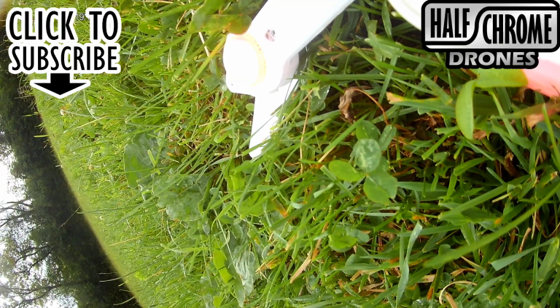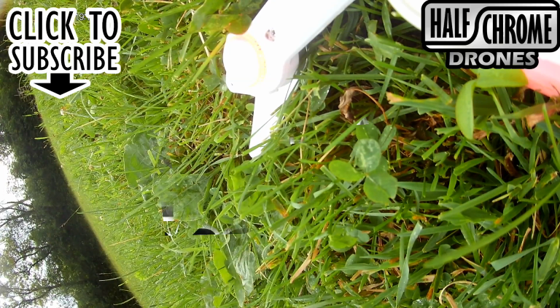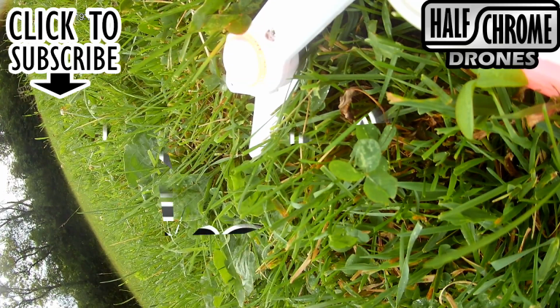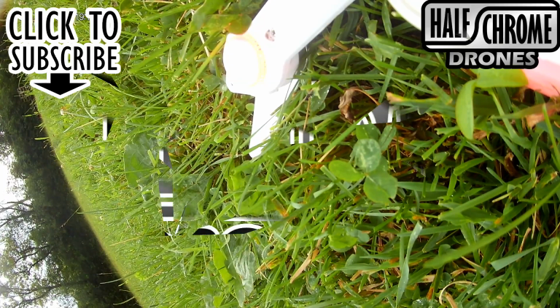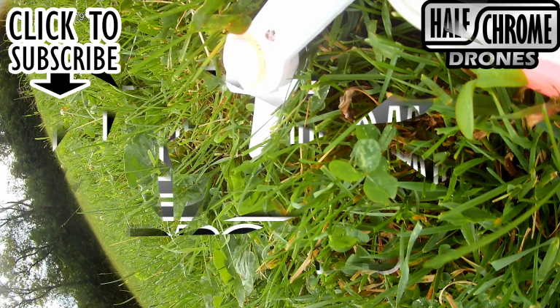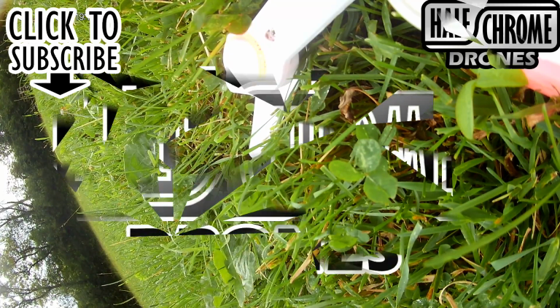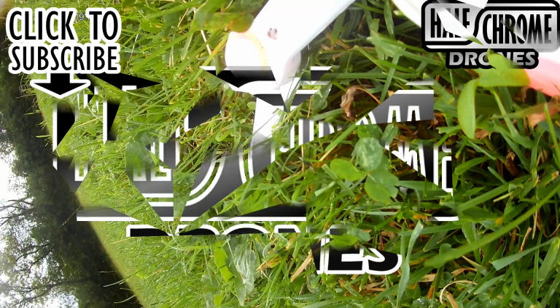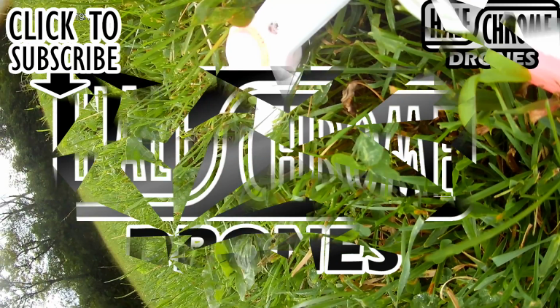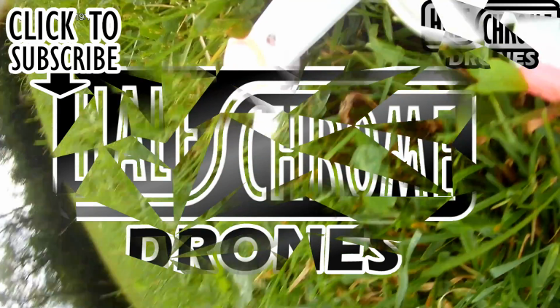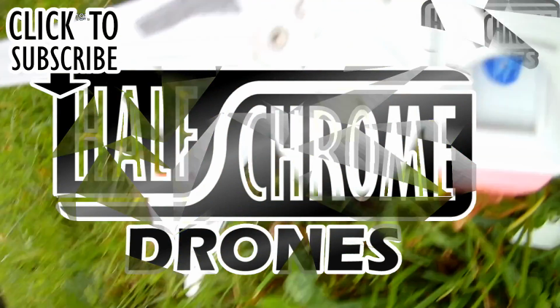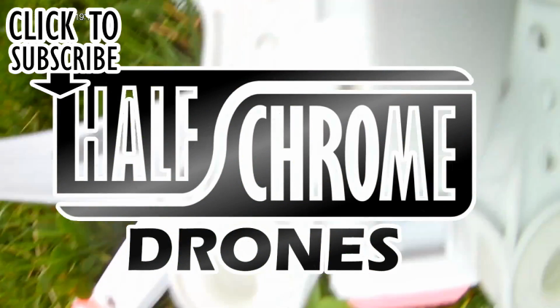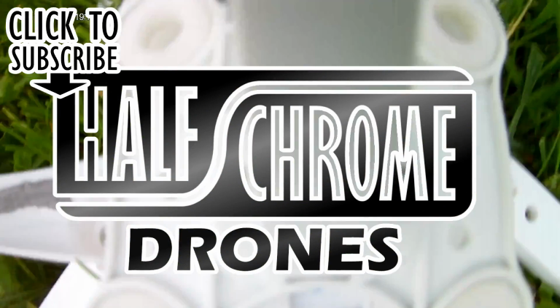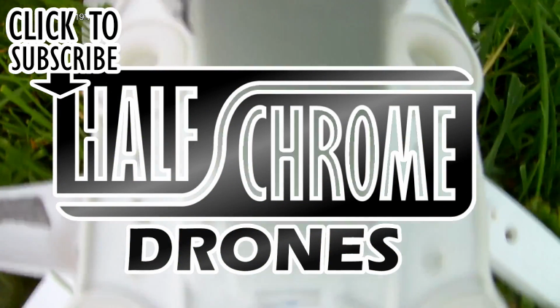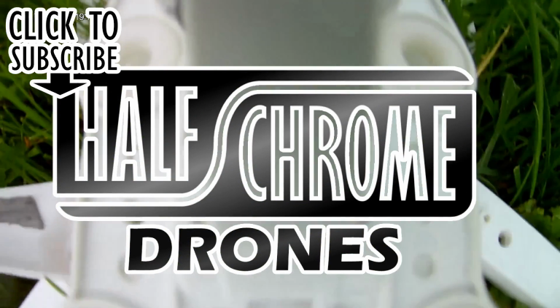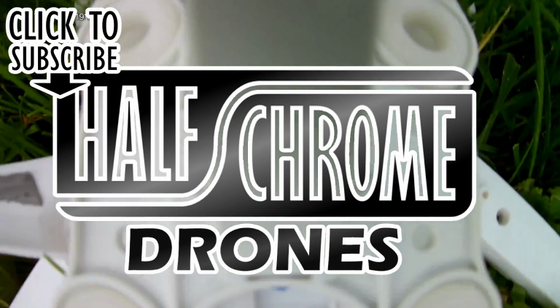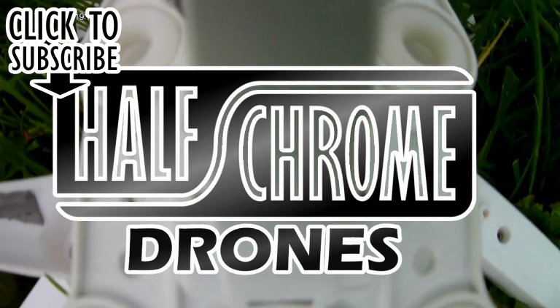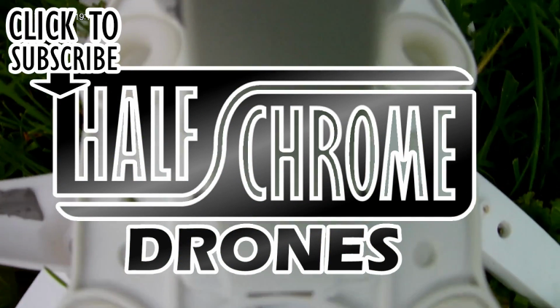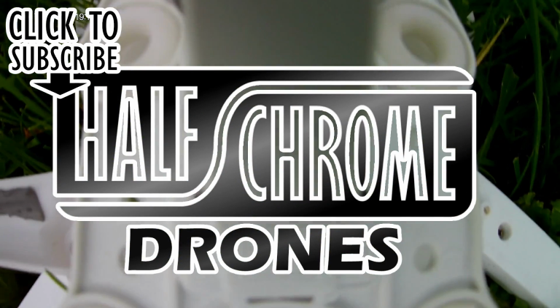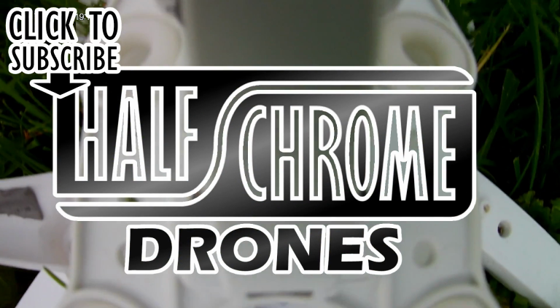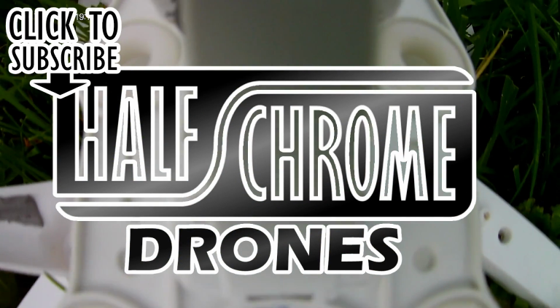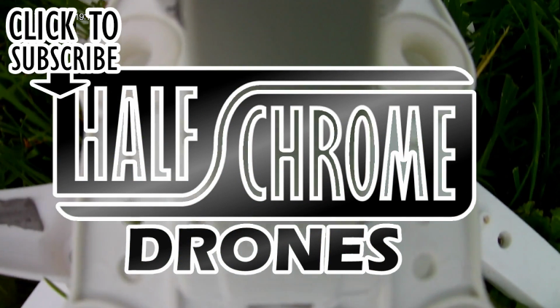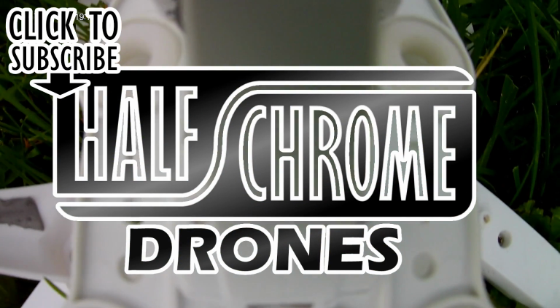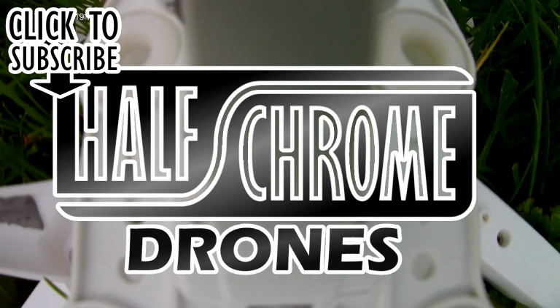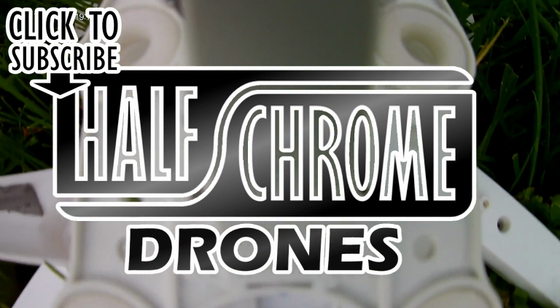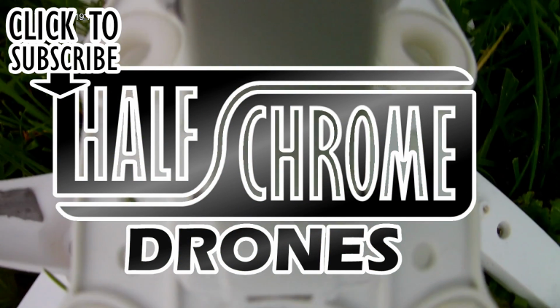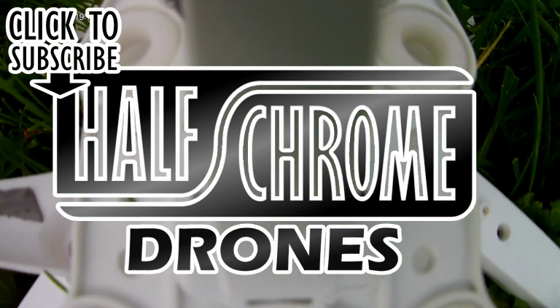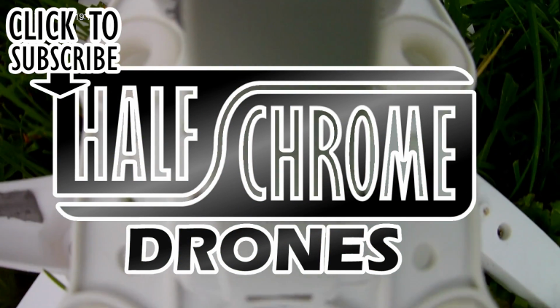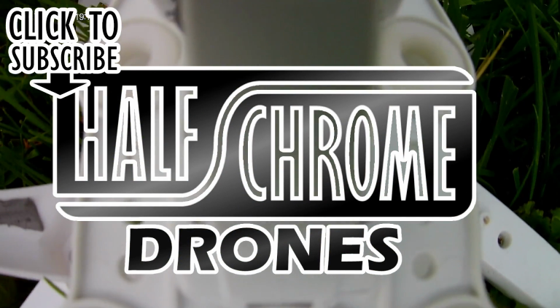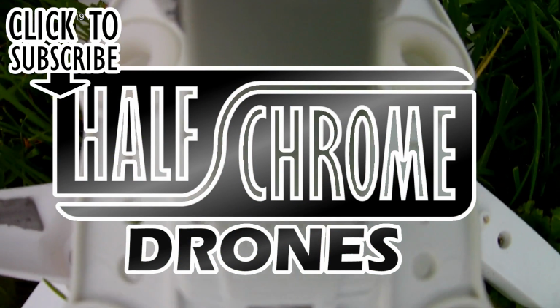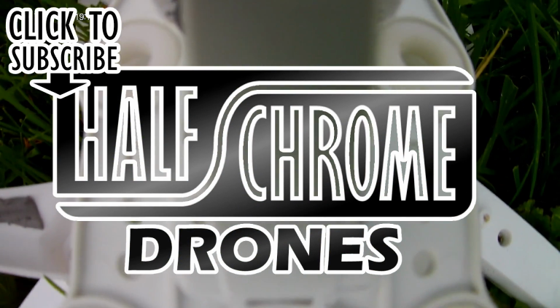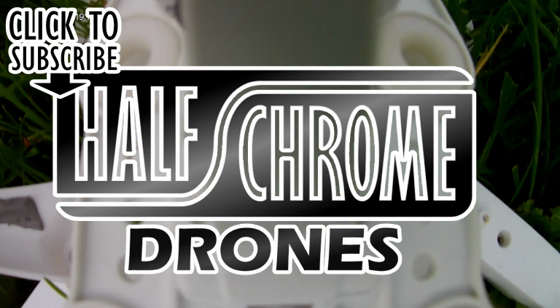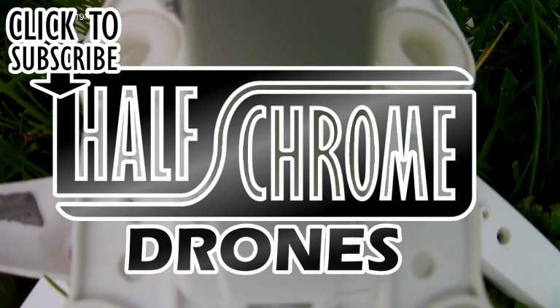Thanks for watching. We hope that you enjoyed the video — don't forget to check us out on halfgrown.com.